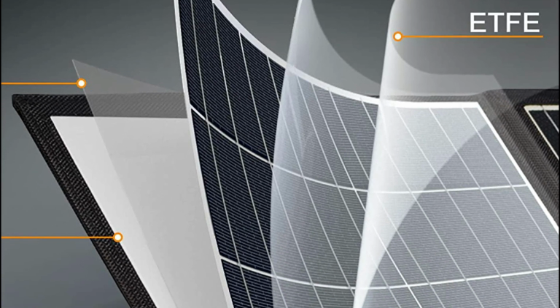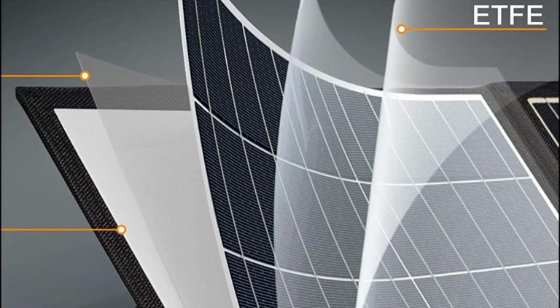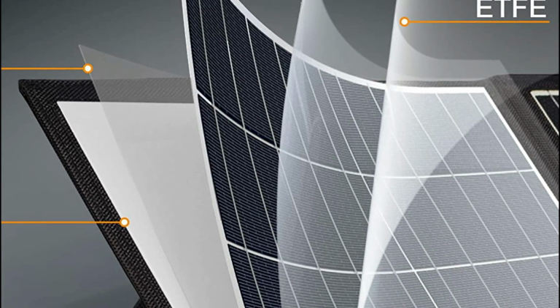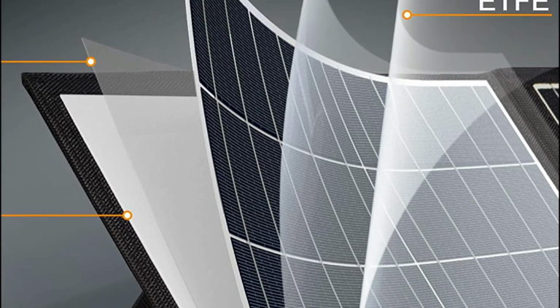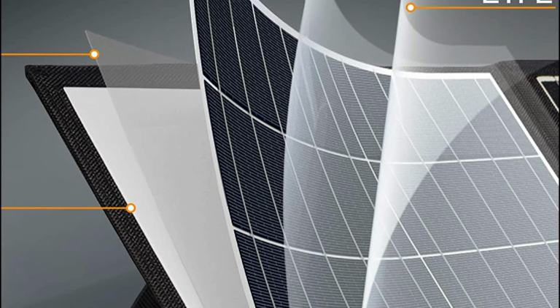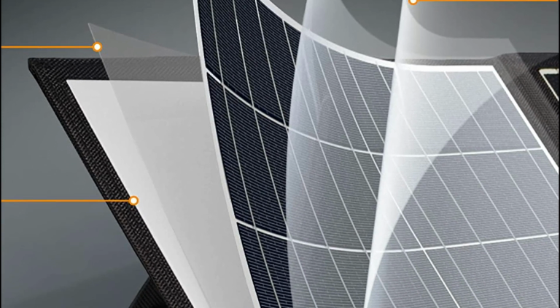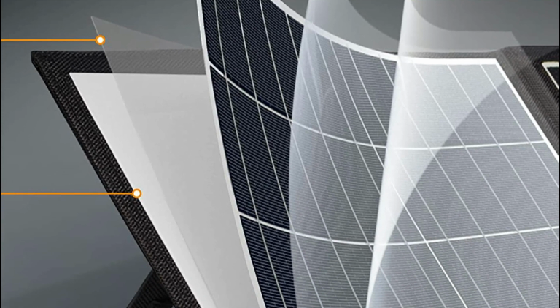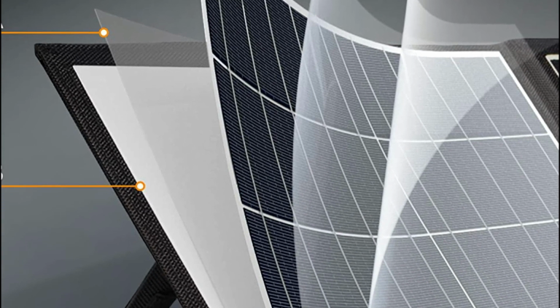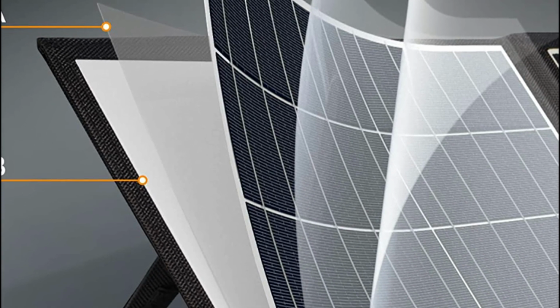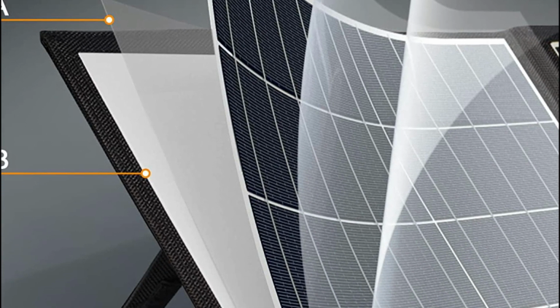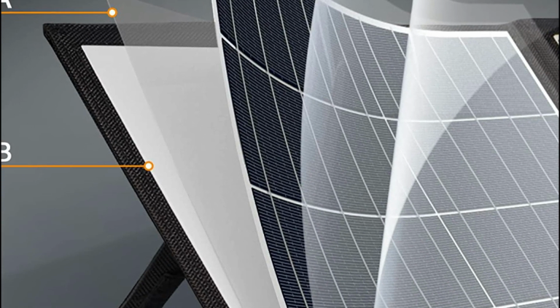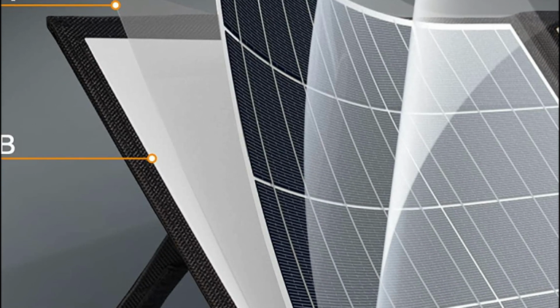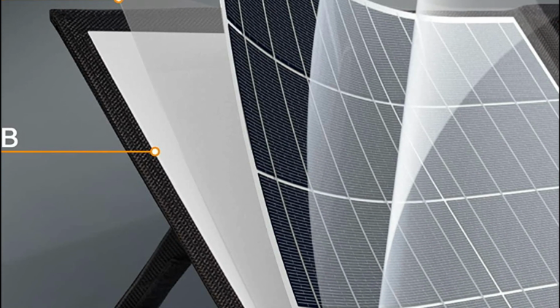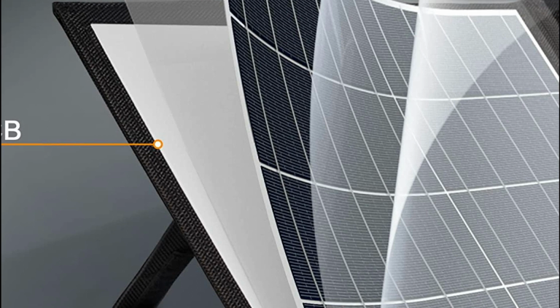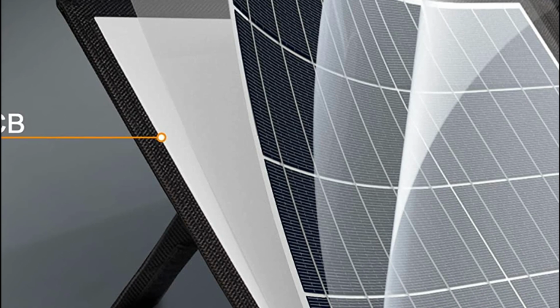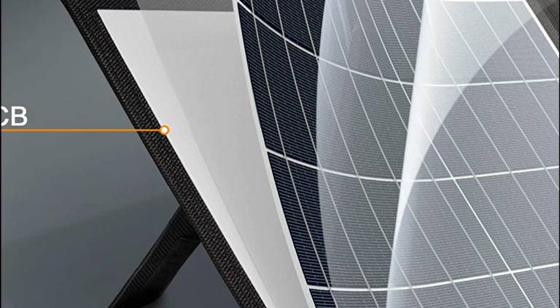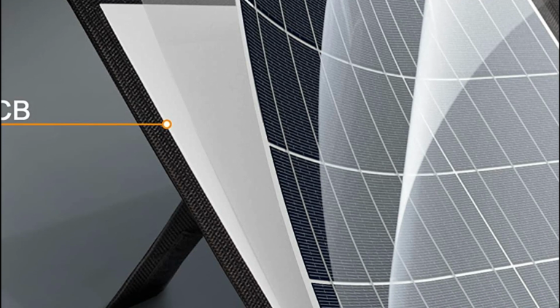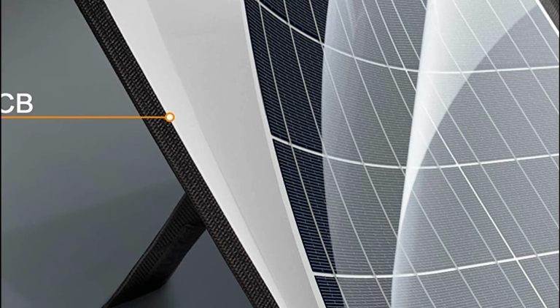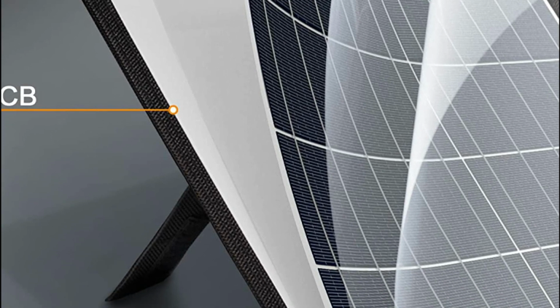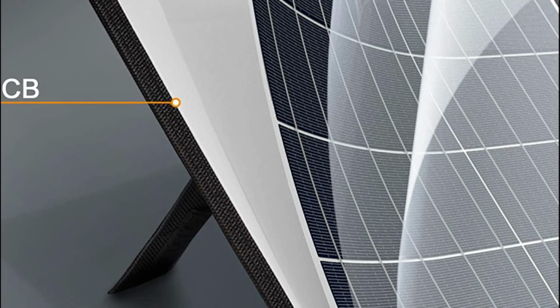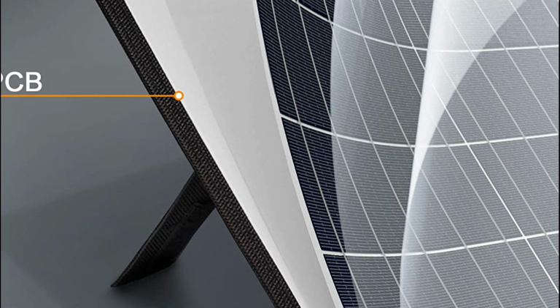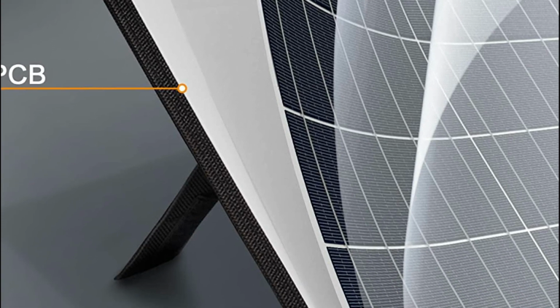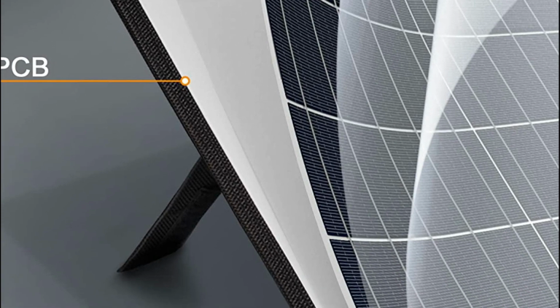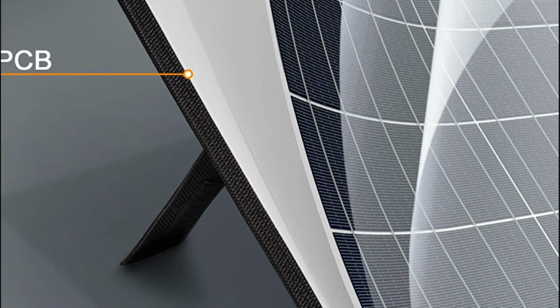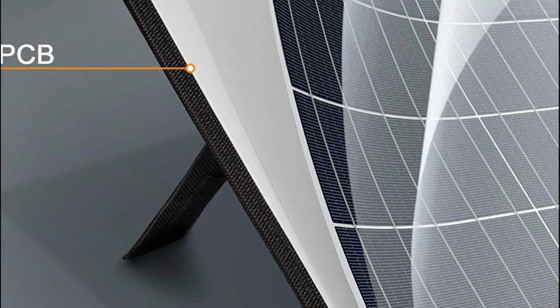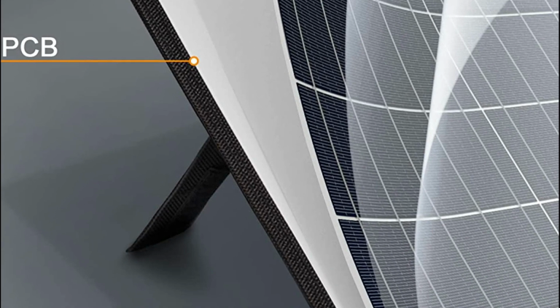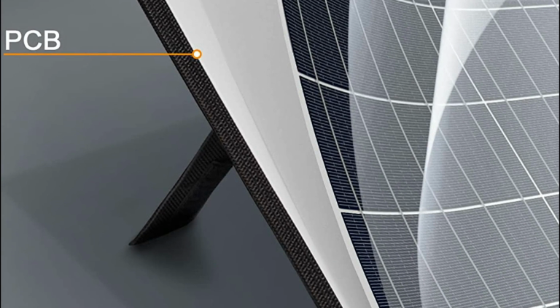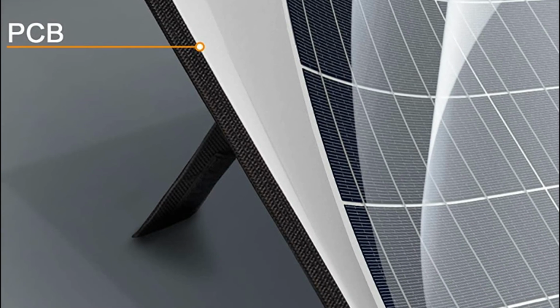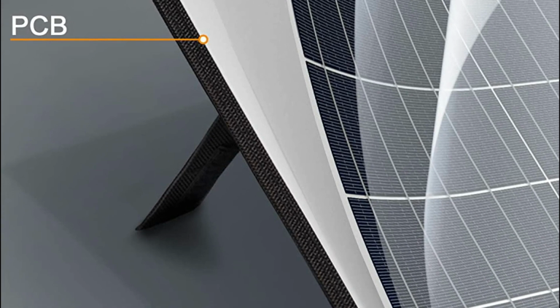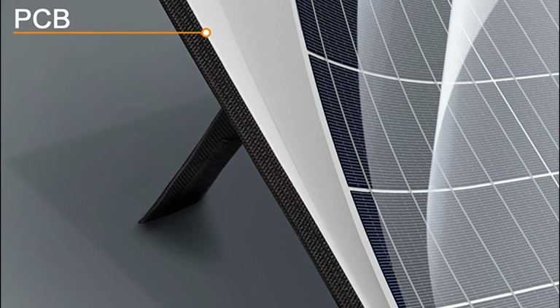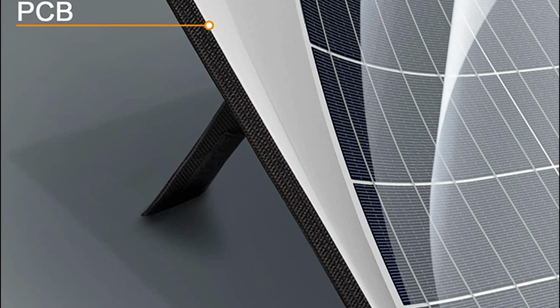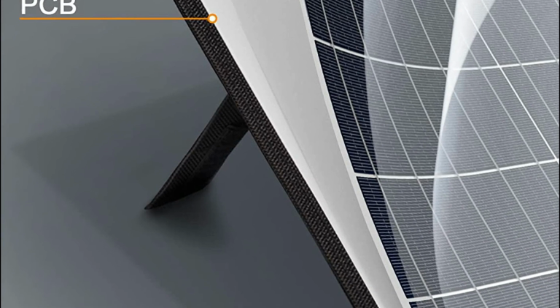The lifespan of ETF-E solar panels exceeds 25 years, which is three times more than PET material.